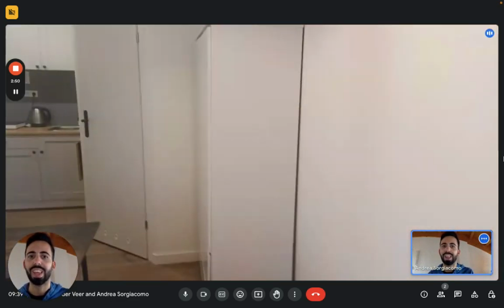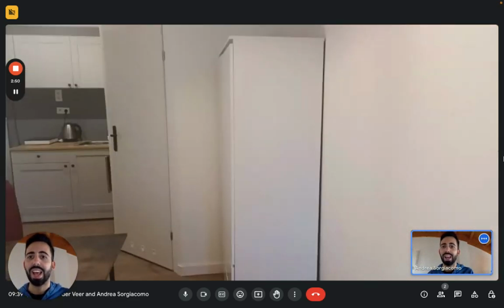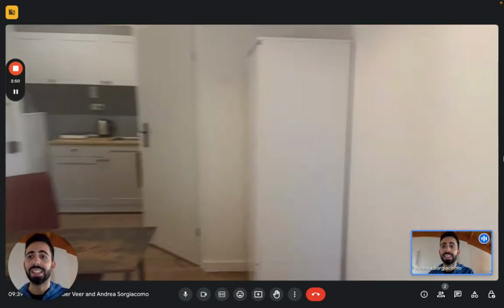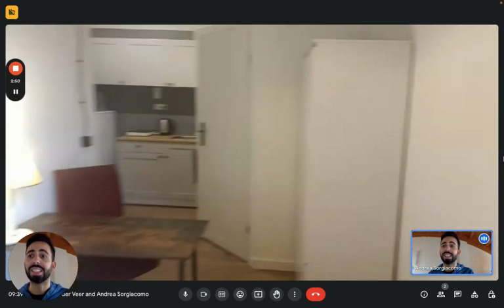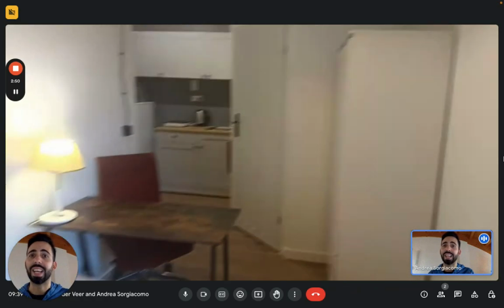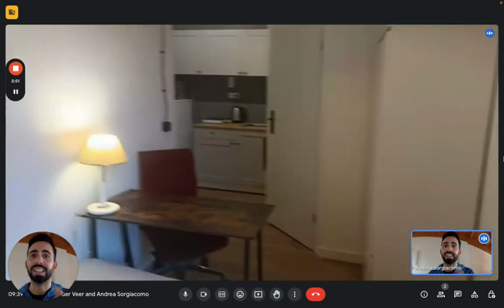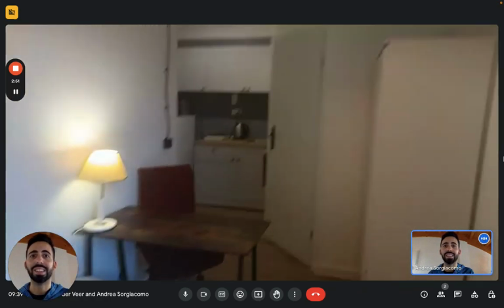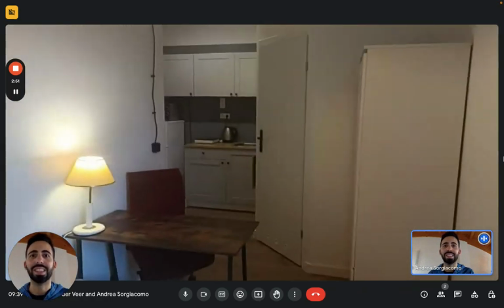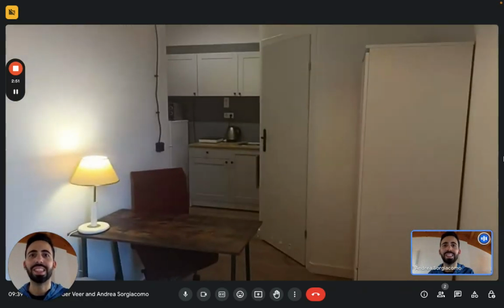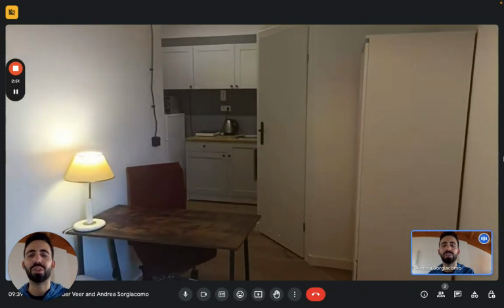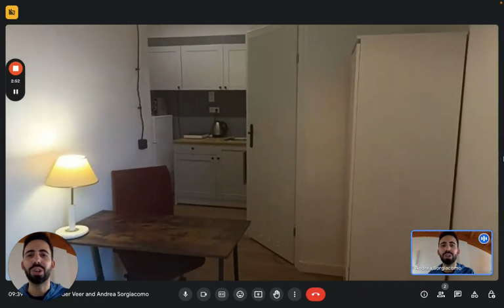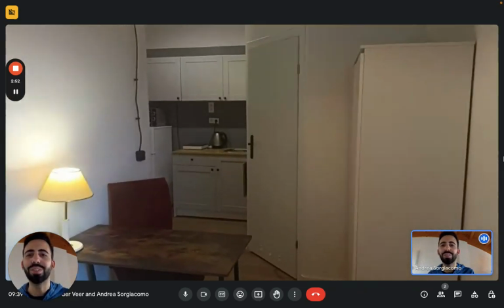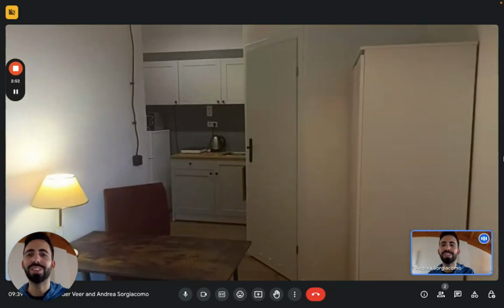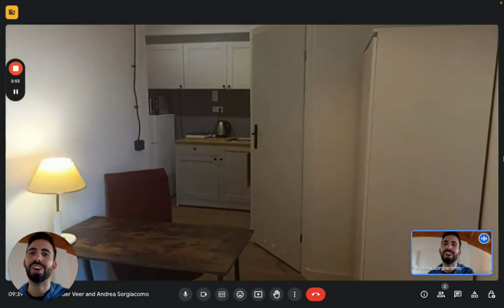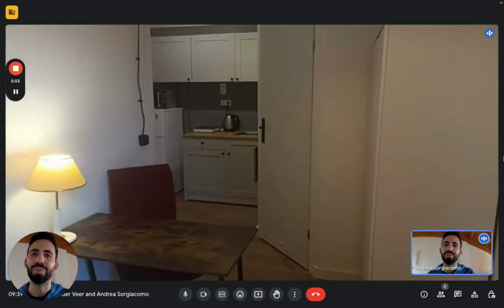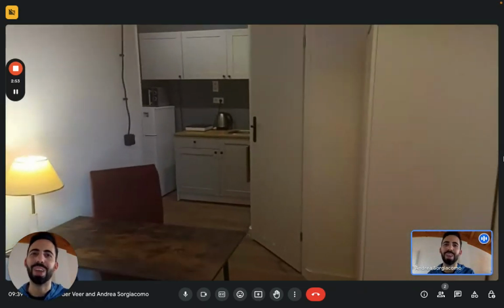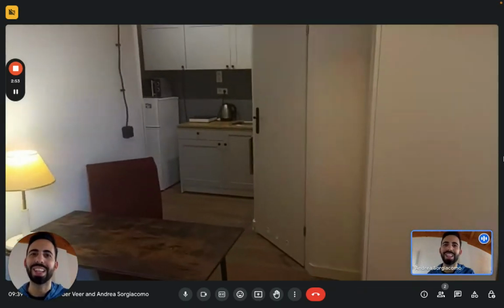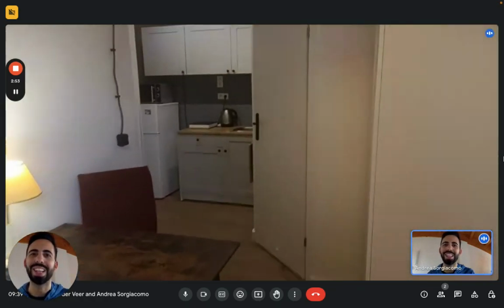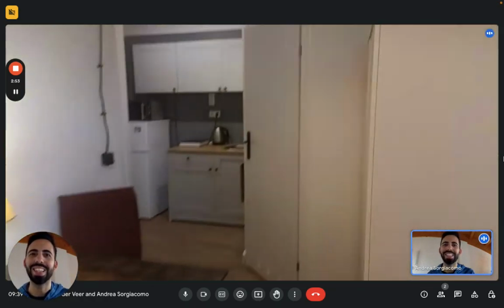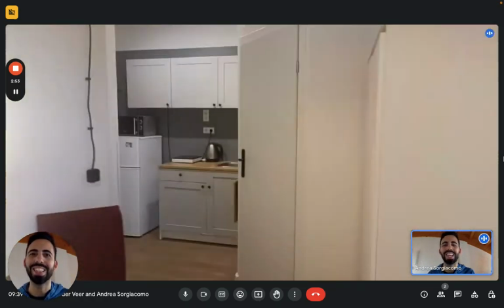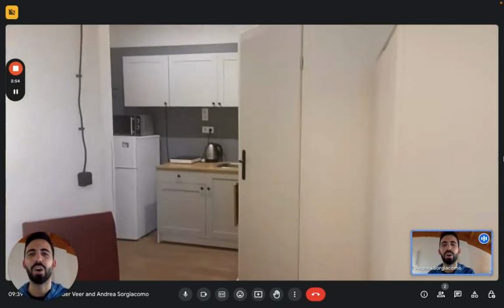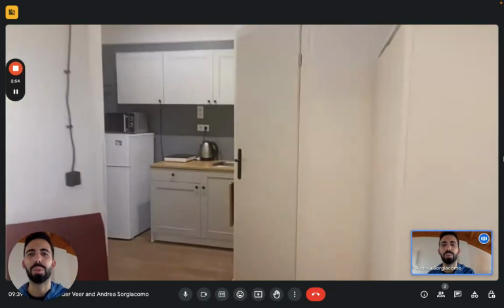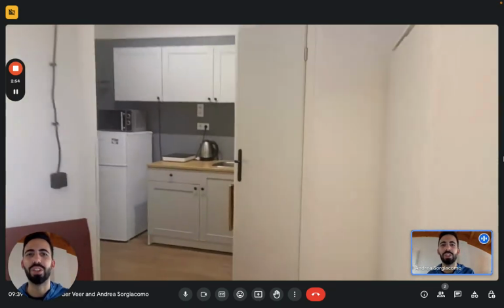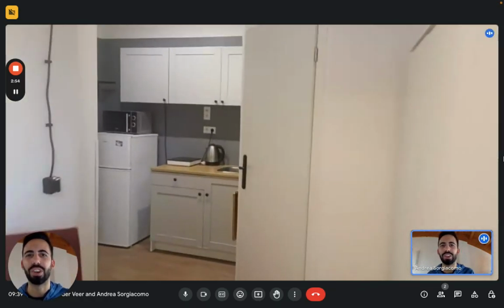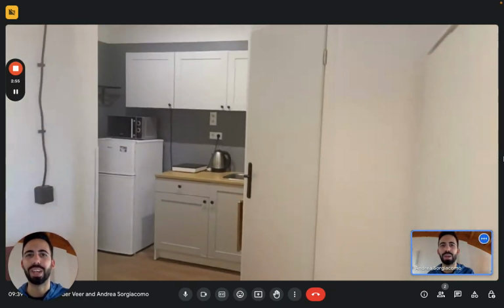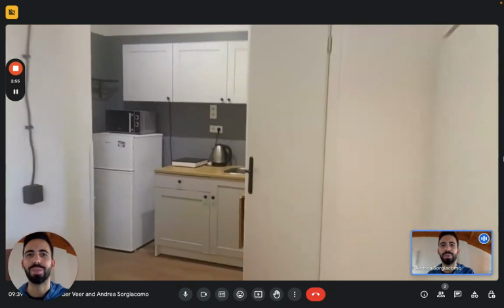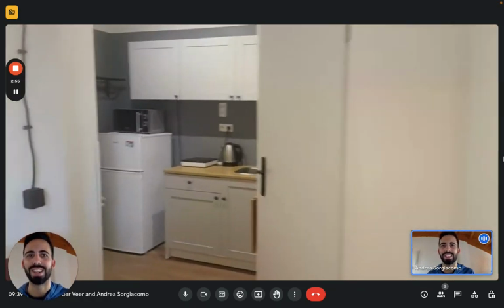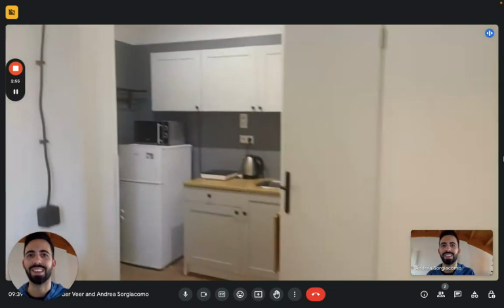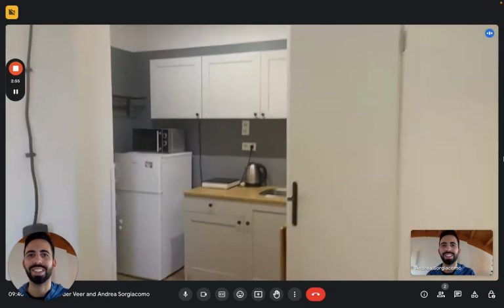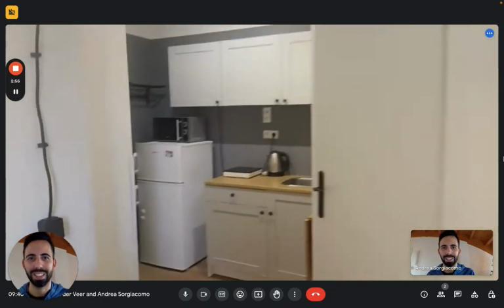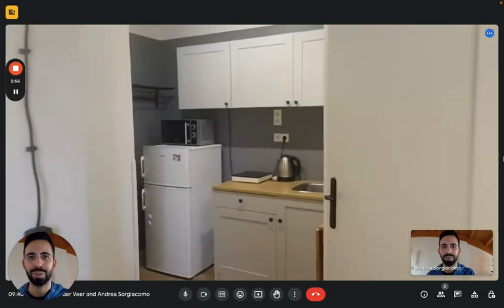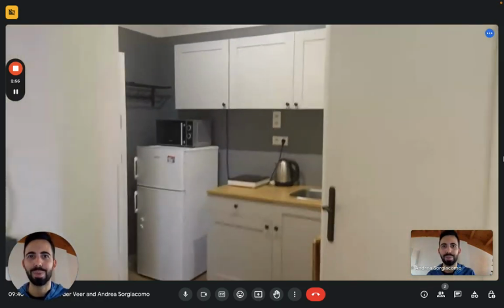And this is it, guys — this is the studio. I hope you liked it, and I hope you will enjoy your time in Varsav. Bye!